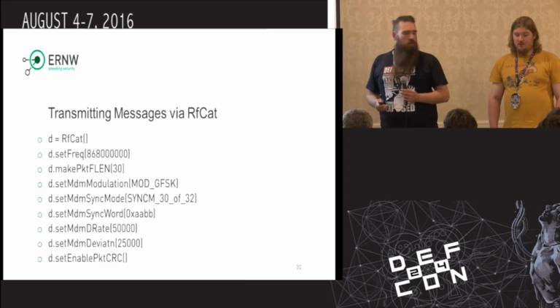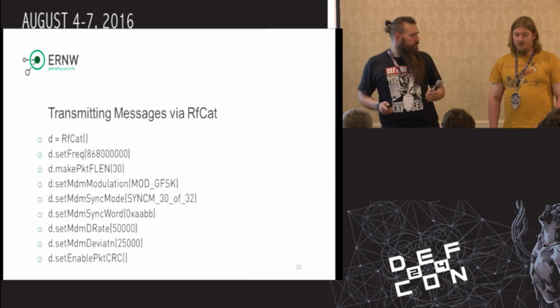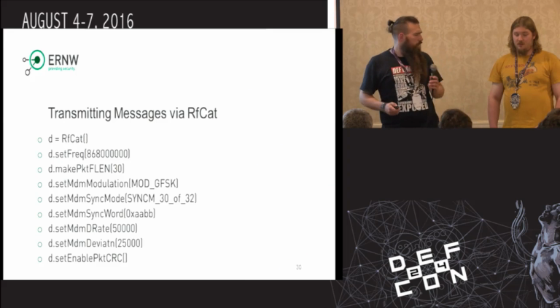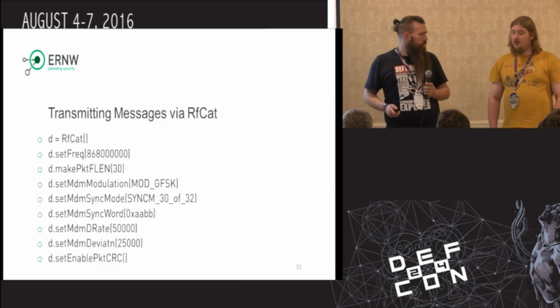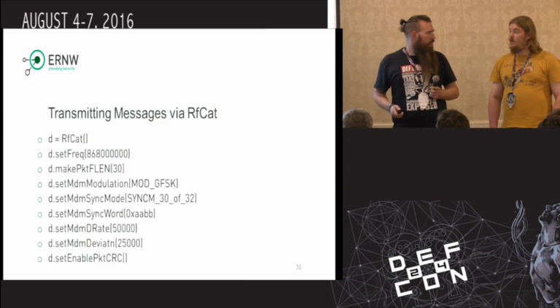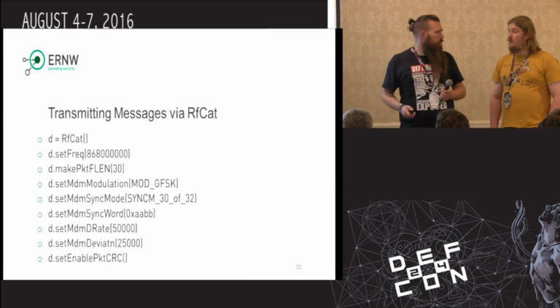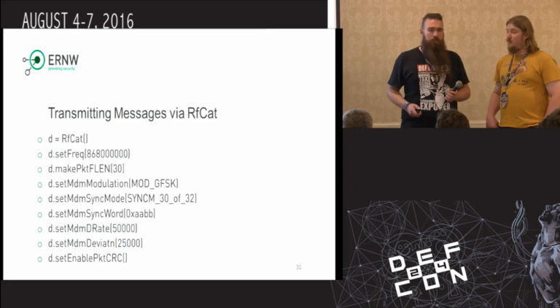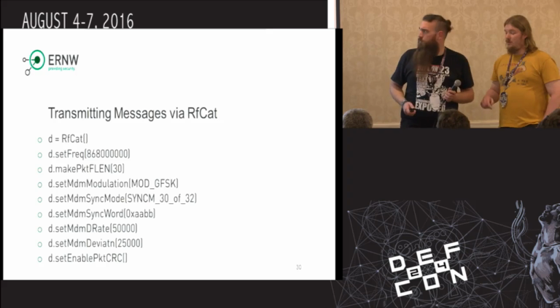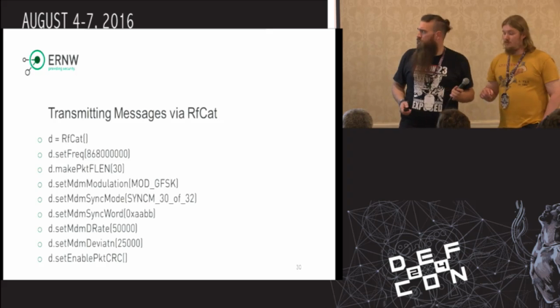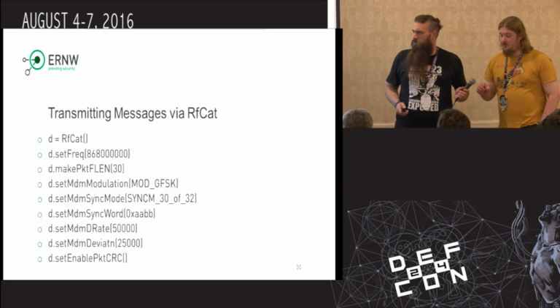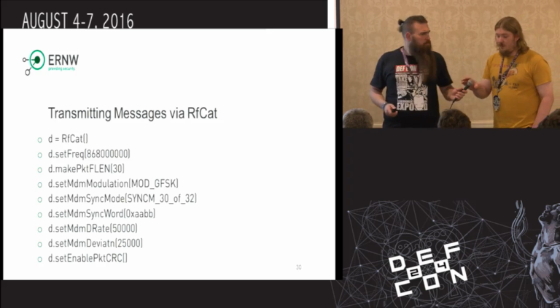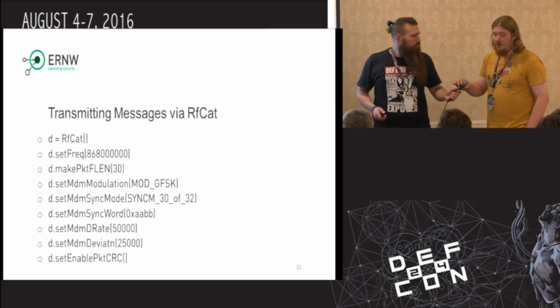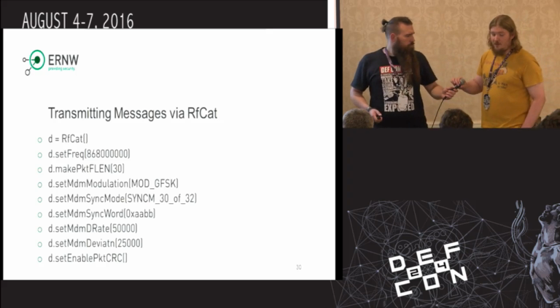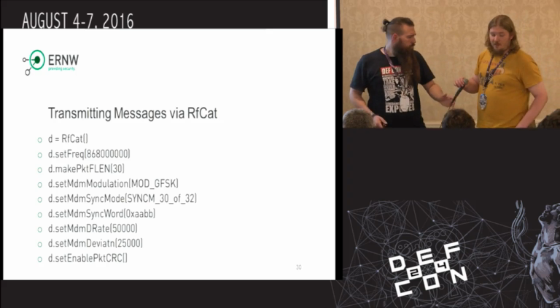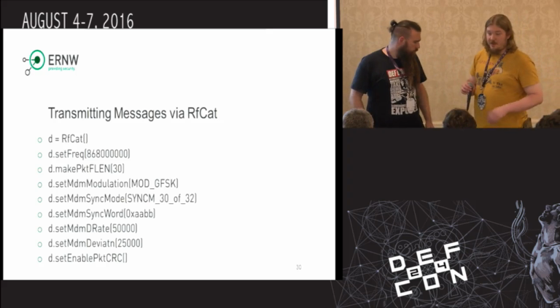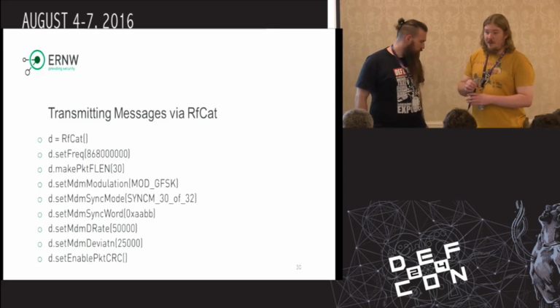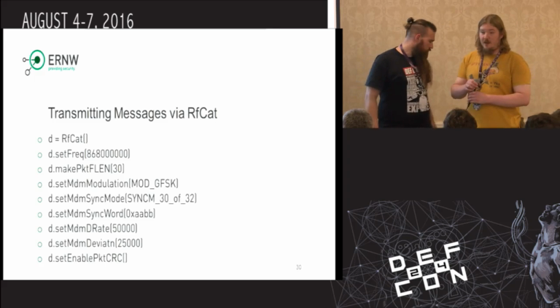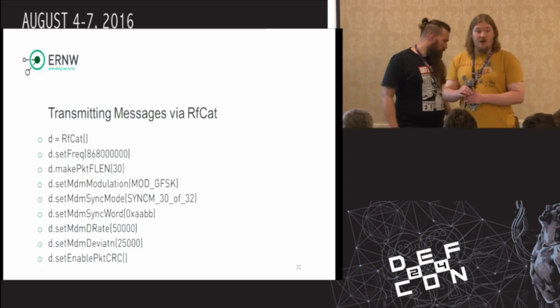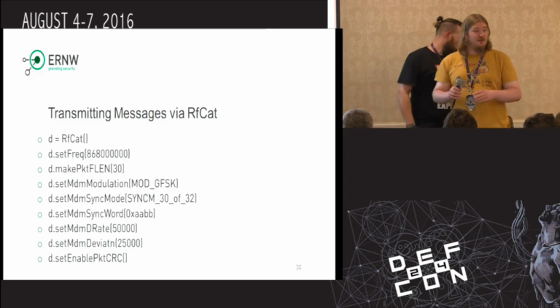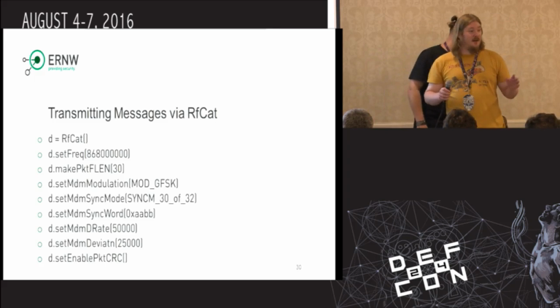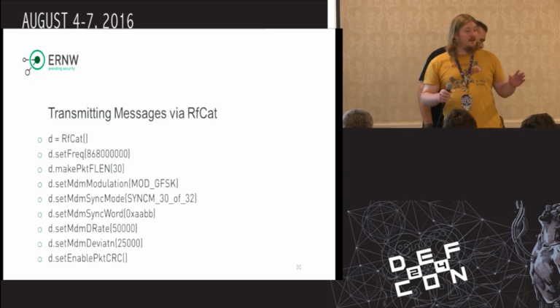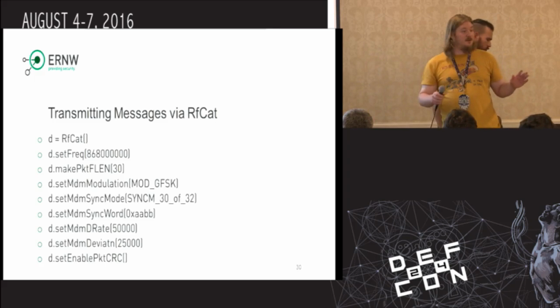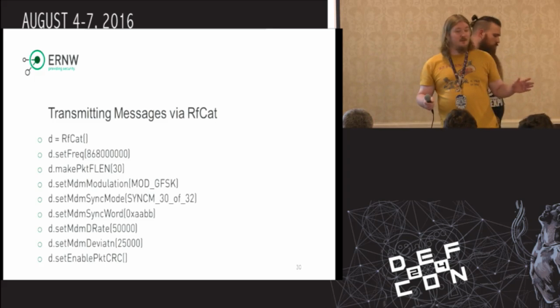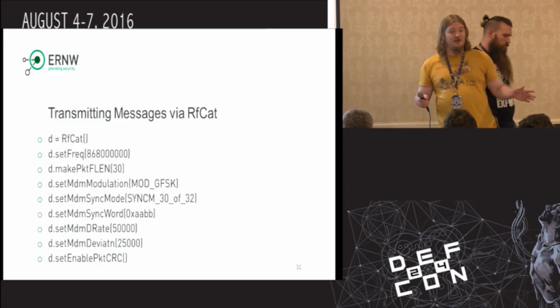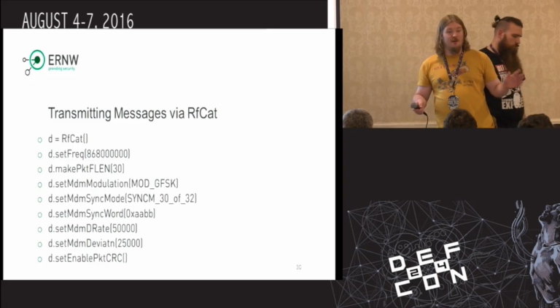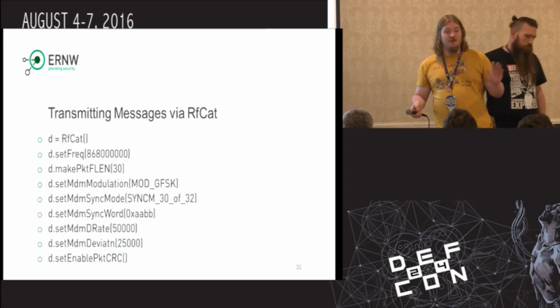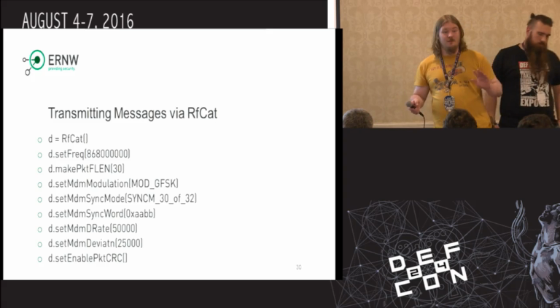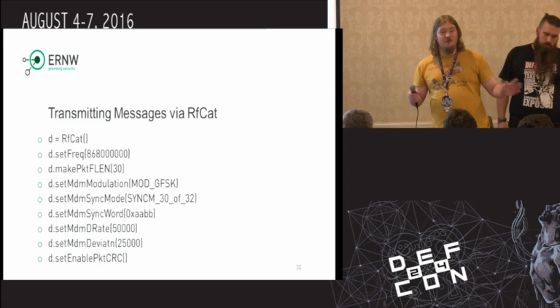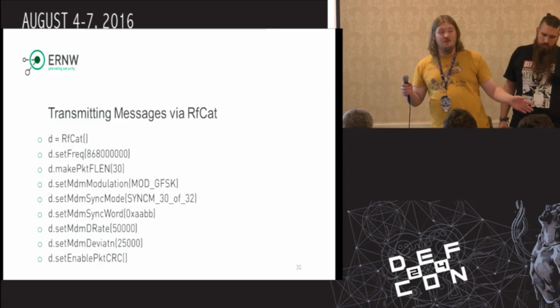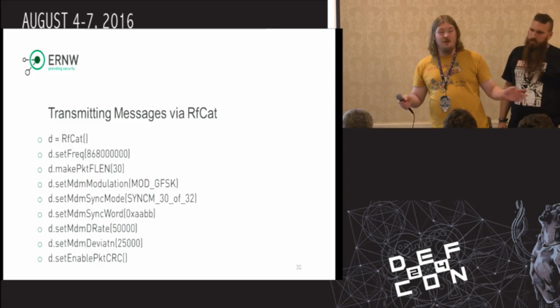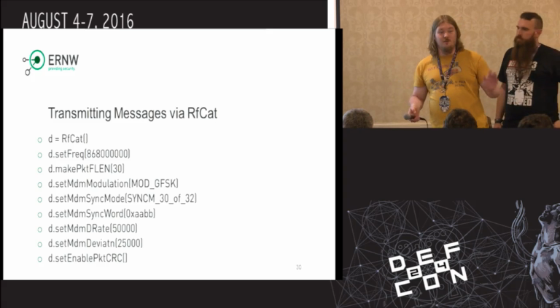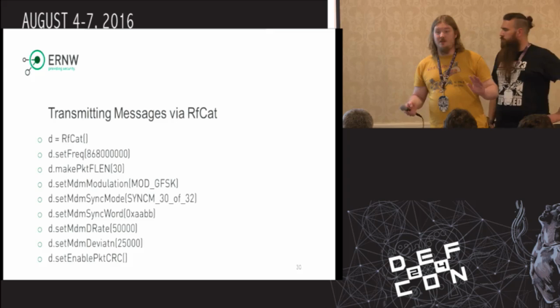We transmitted the broadcast messages like what talk is on which track next. Also the name-change game I mentioned earlier. We used 2FSK because we did not have a lot of choice since the other modulations were not supported on release. And so finally we got a good first prototype after the pitfalls were handled.